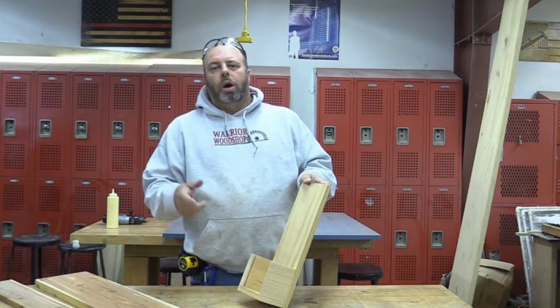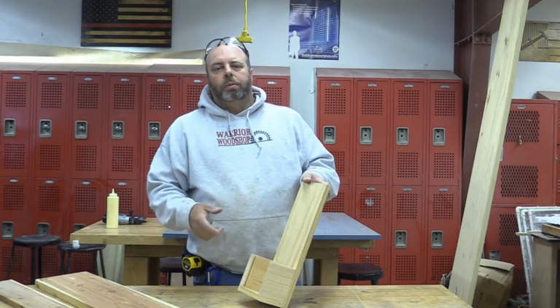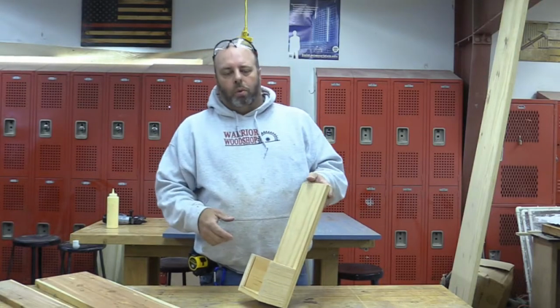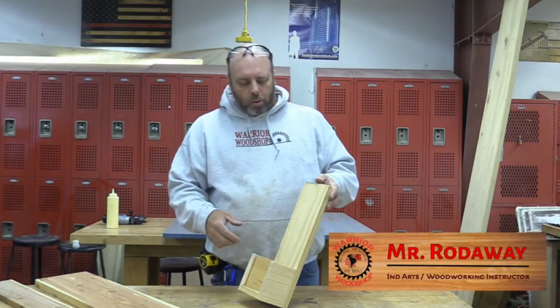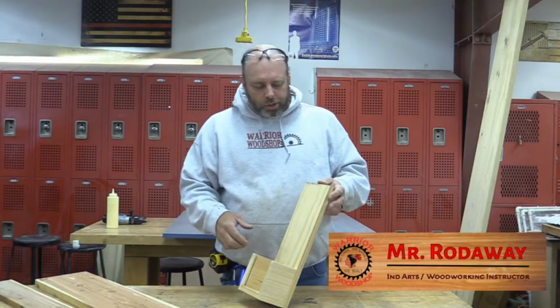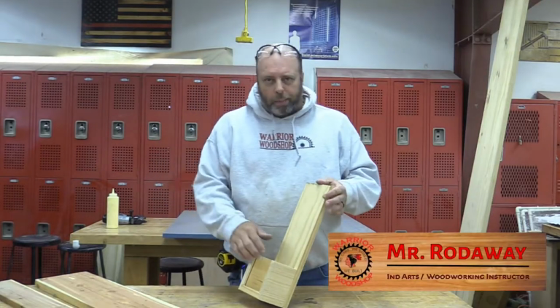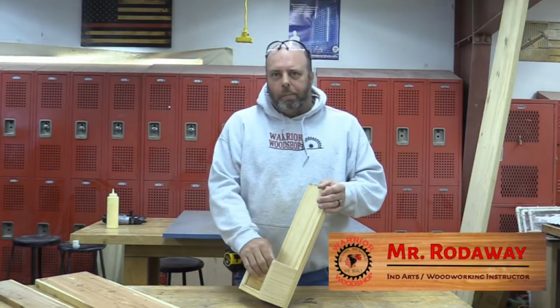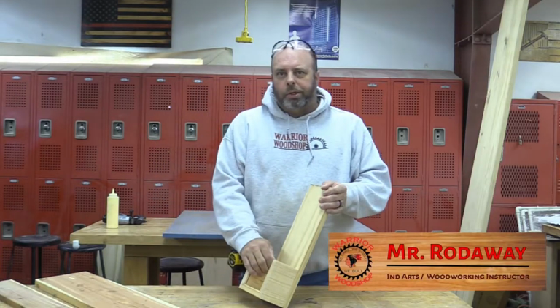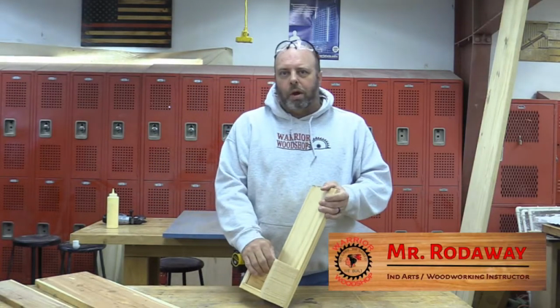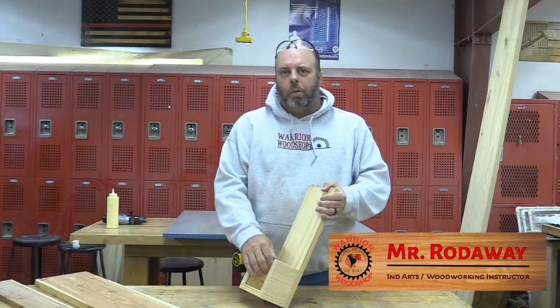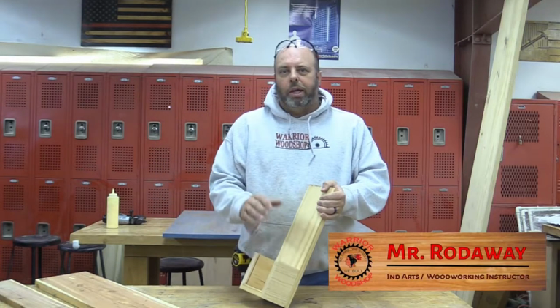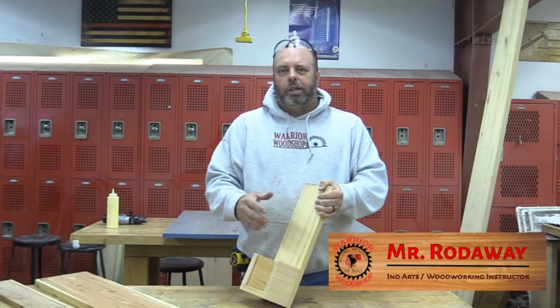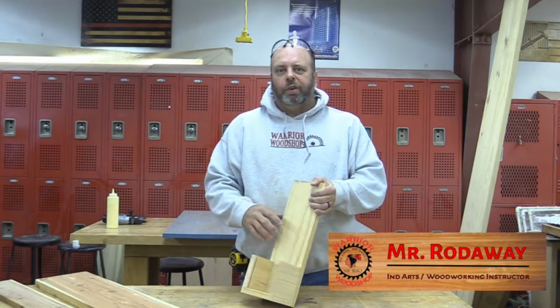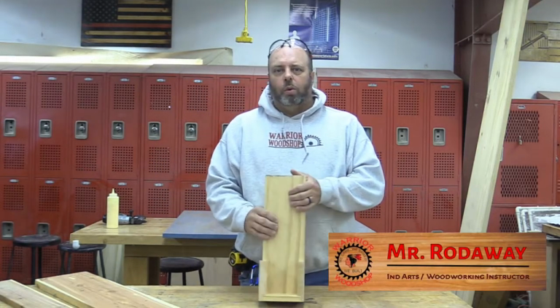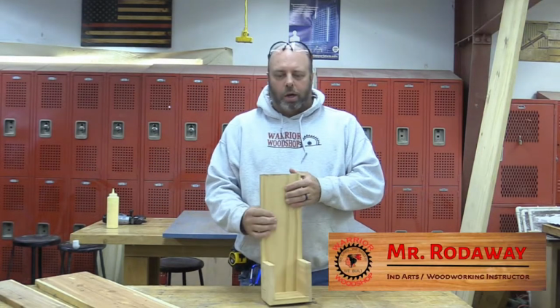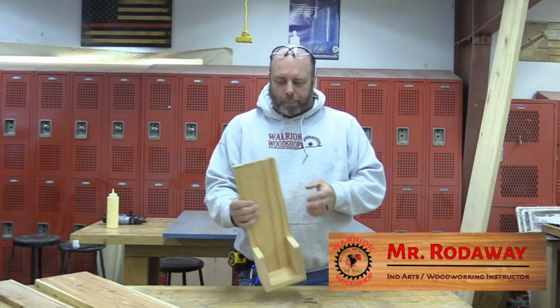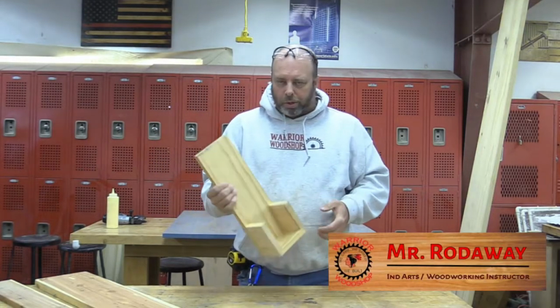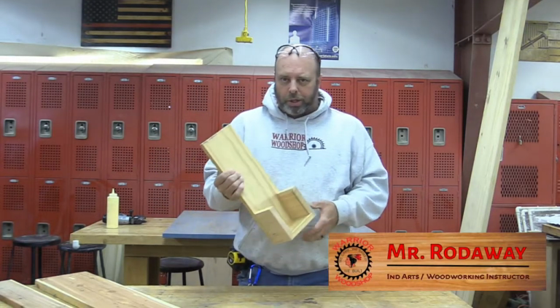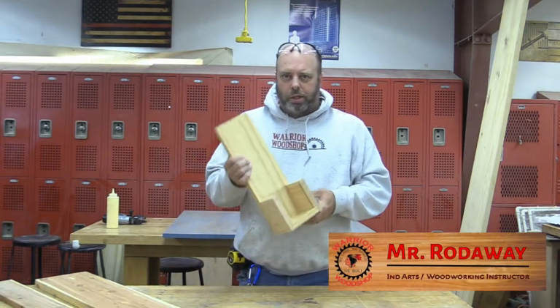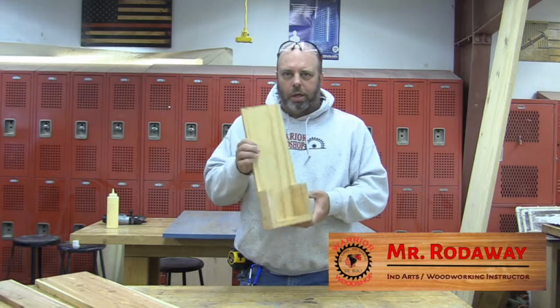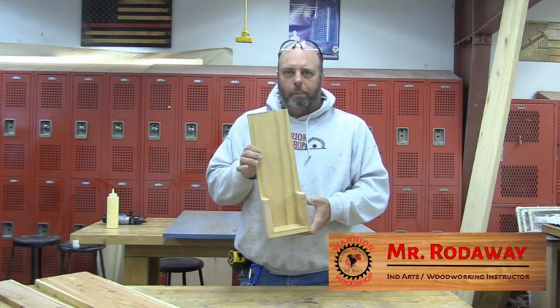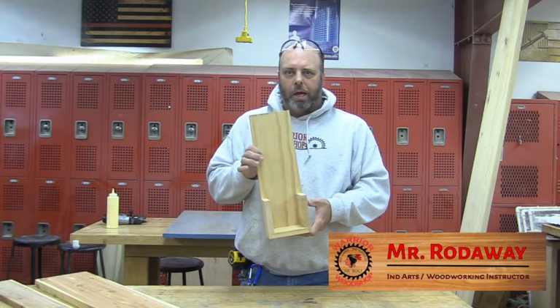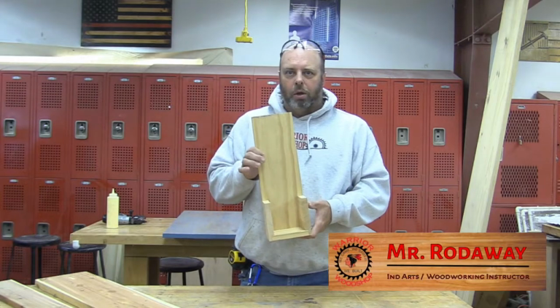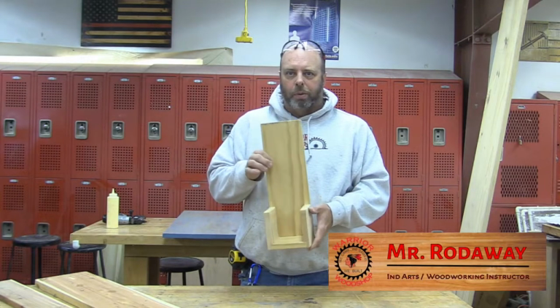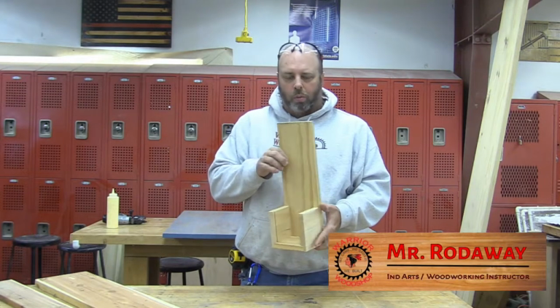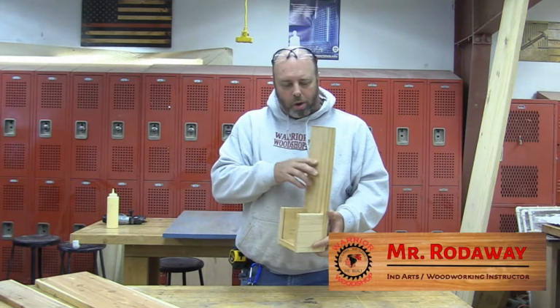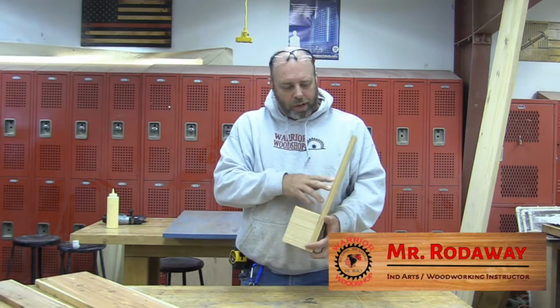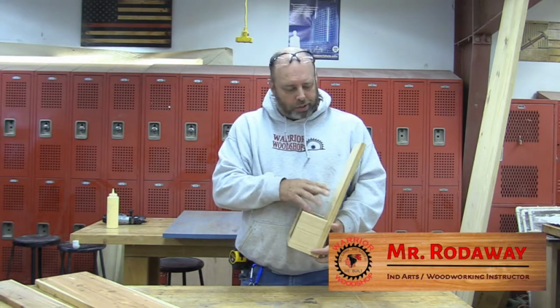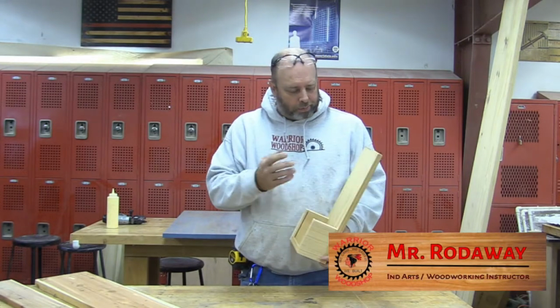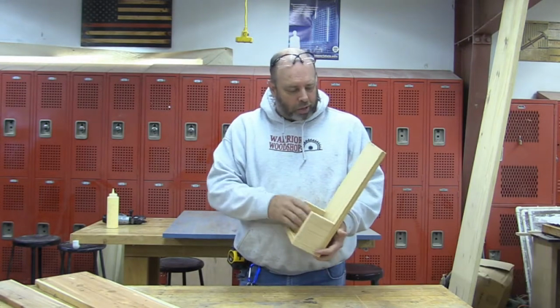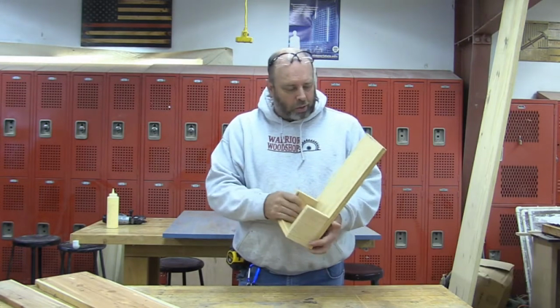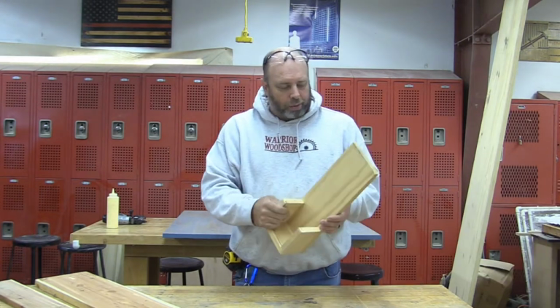Welcome to the Word of What's Up, I'm Mr. Radaway, and in this video we're going to build this wall-mounted bottle opener.